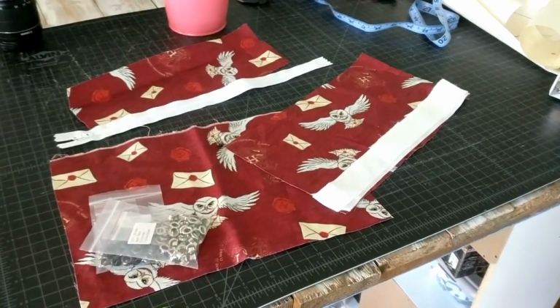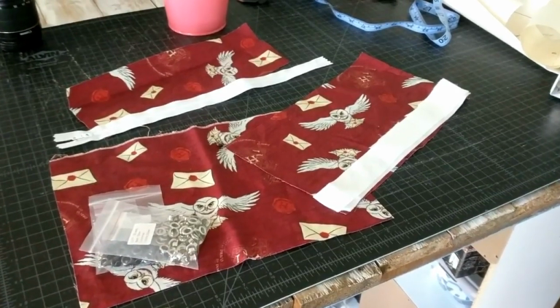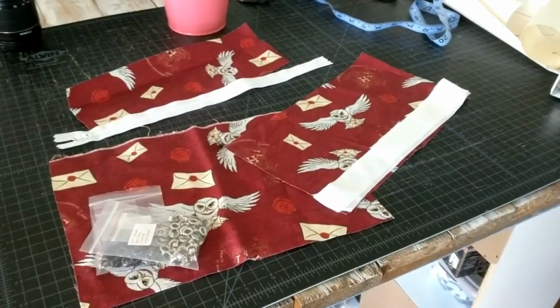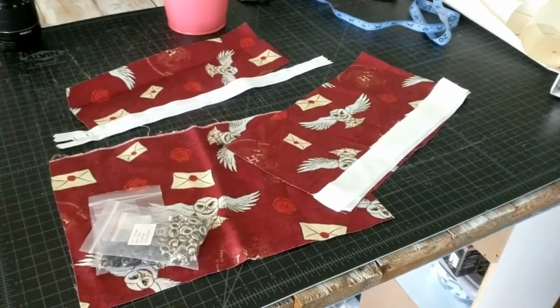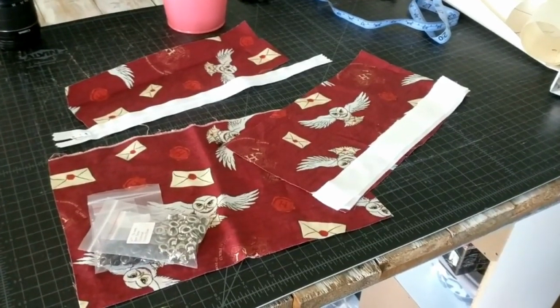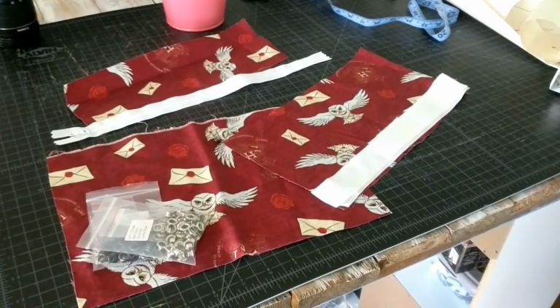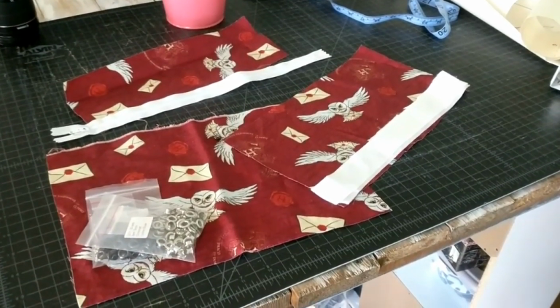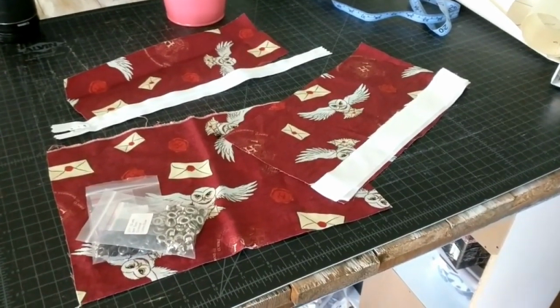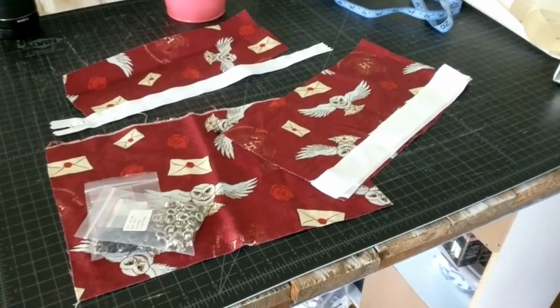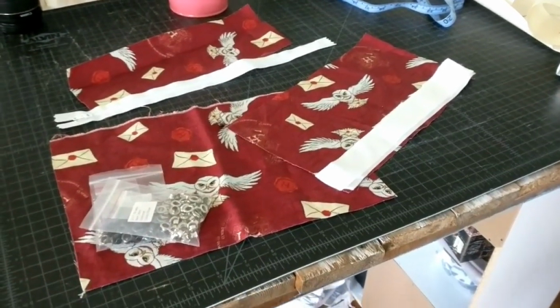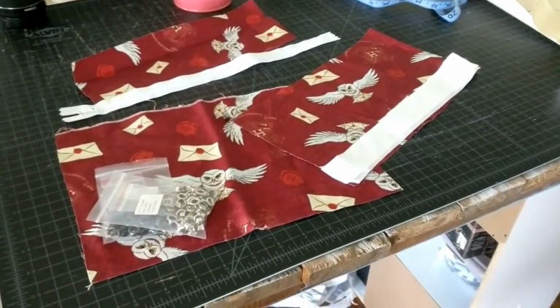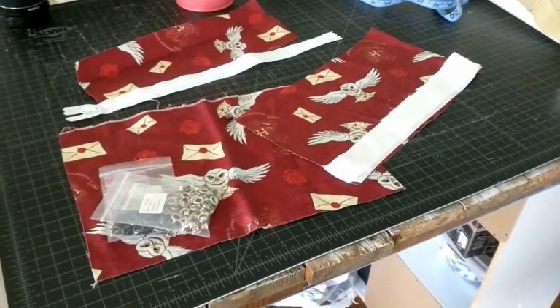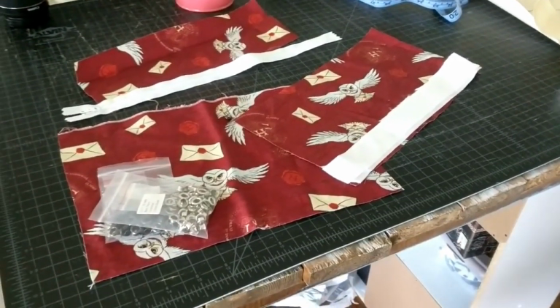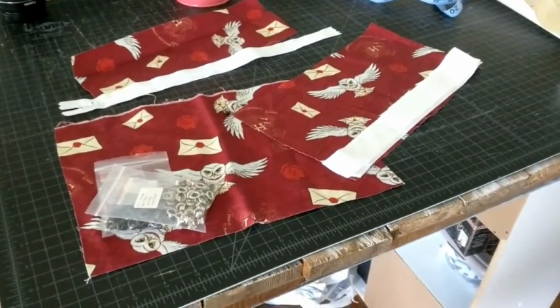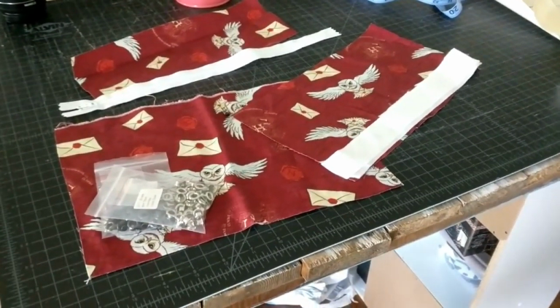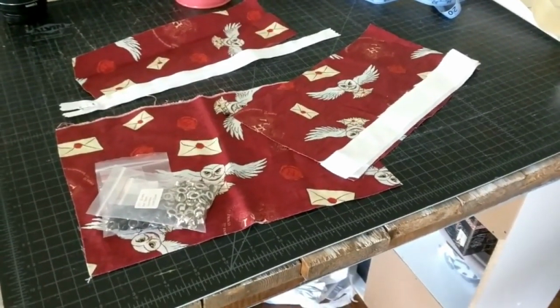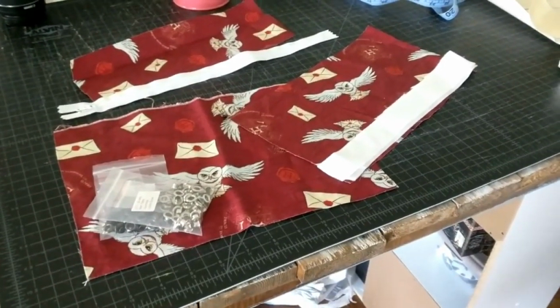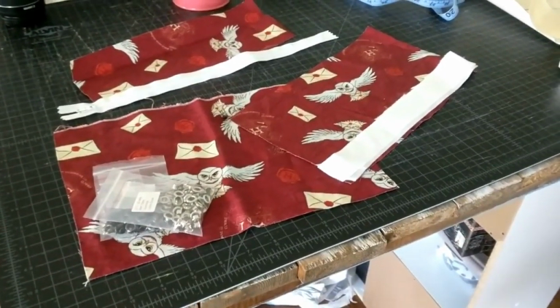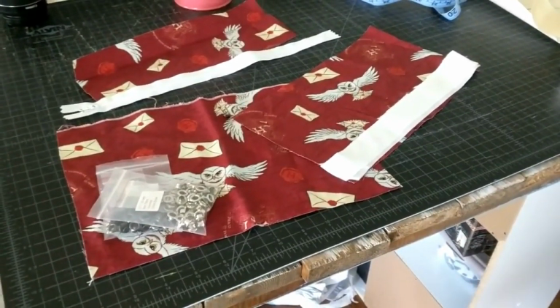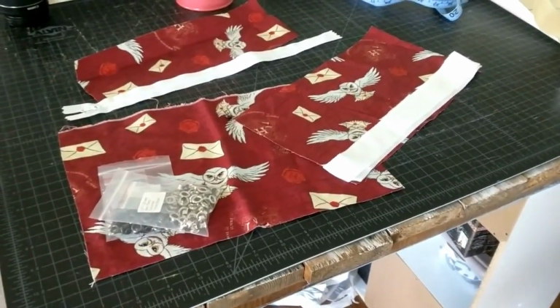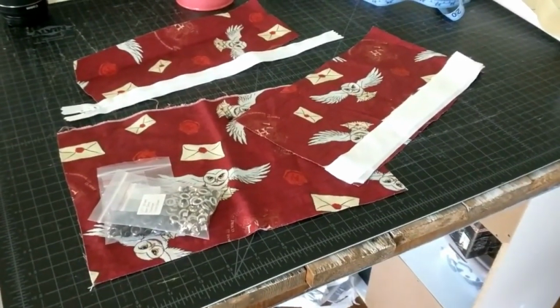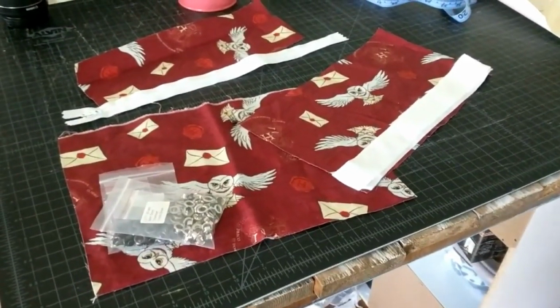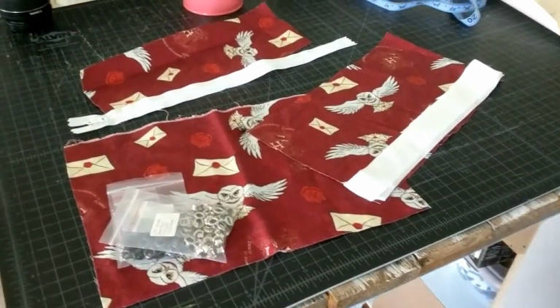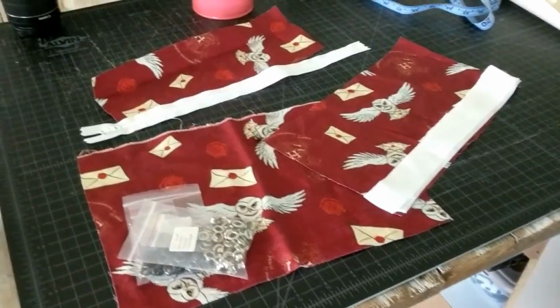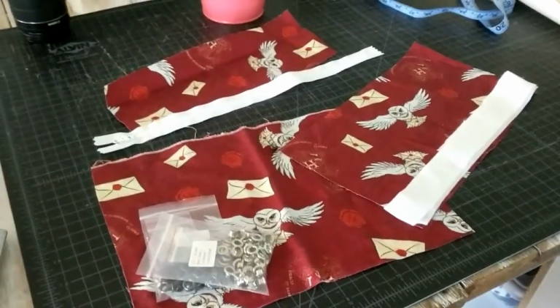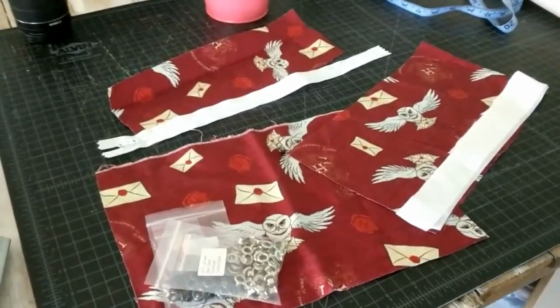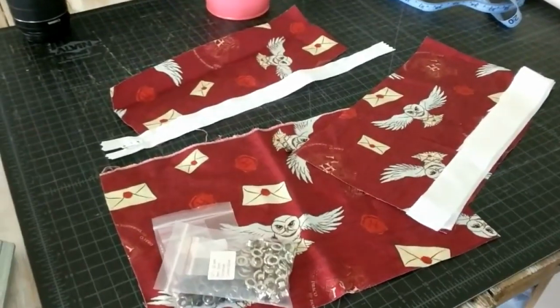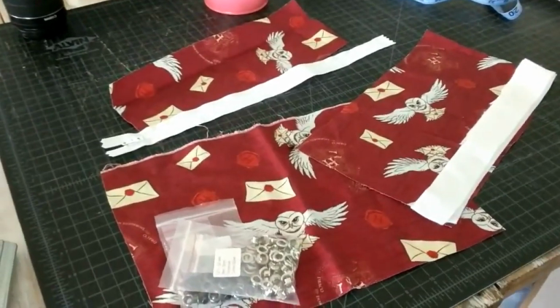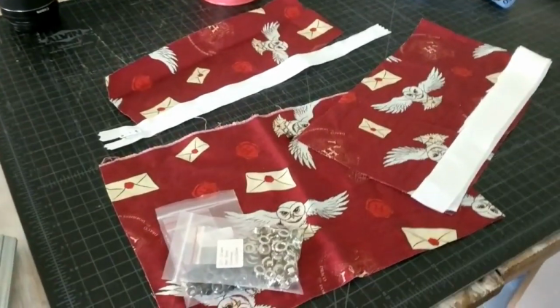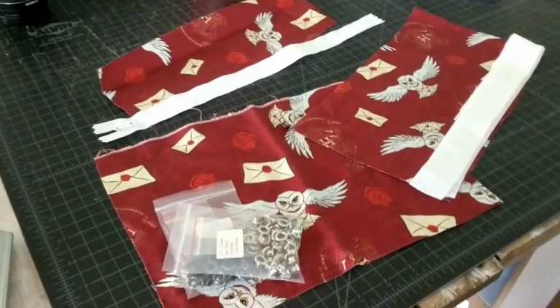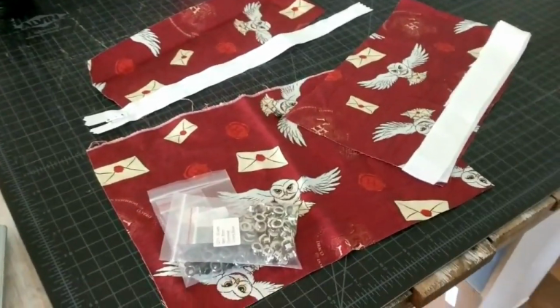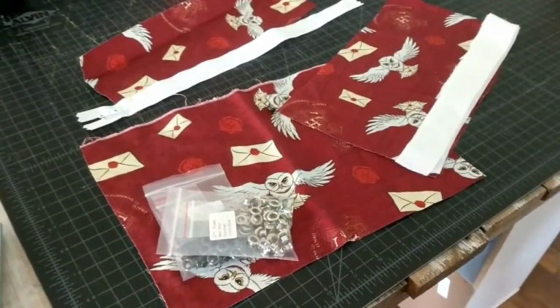Hey guys, this is Danielle over at DIYDanielle.com and today I'm going to show you how to make an easy pencil case.